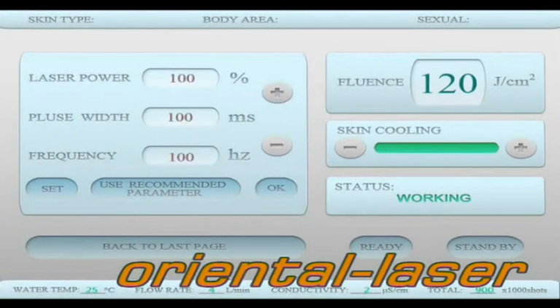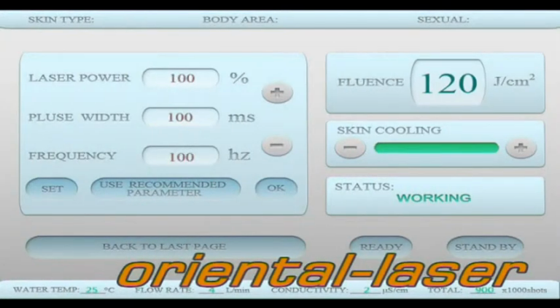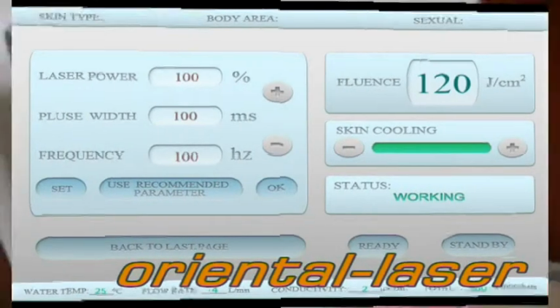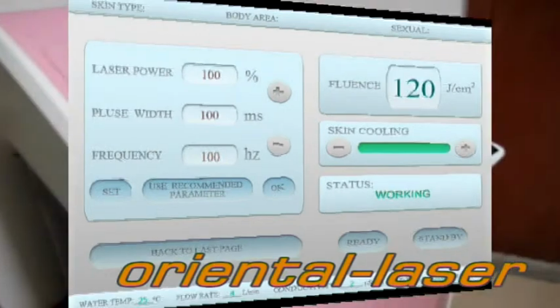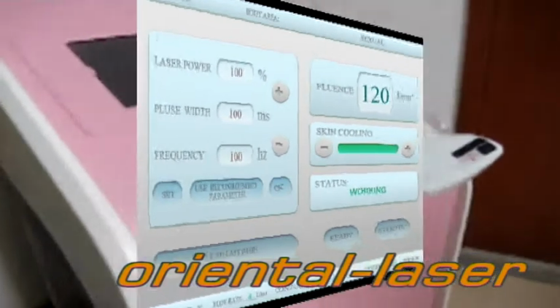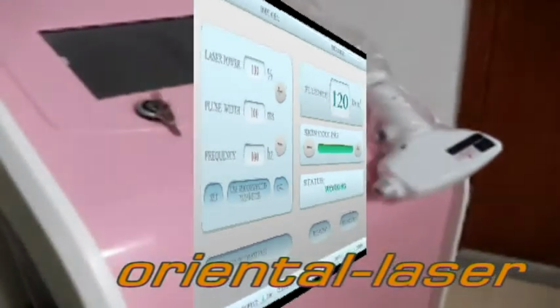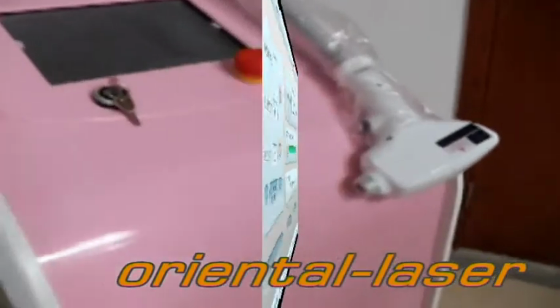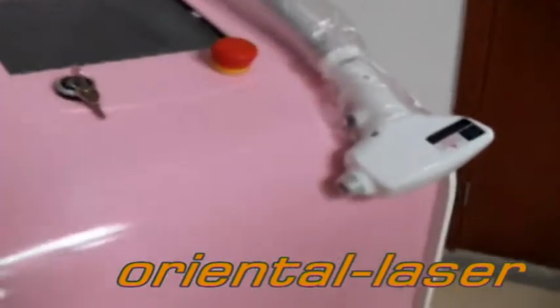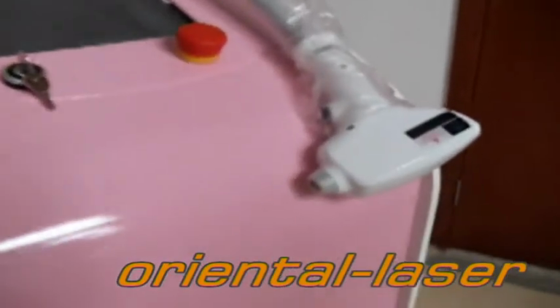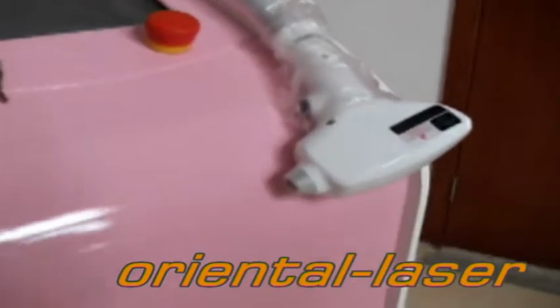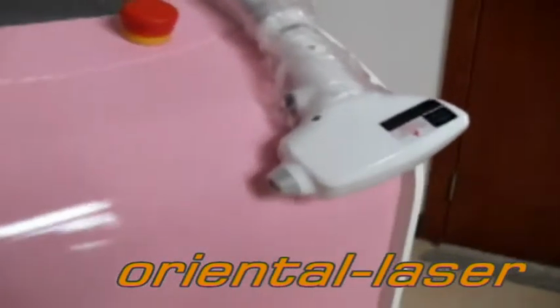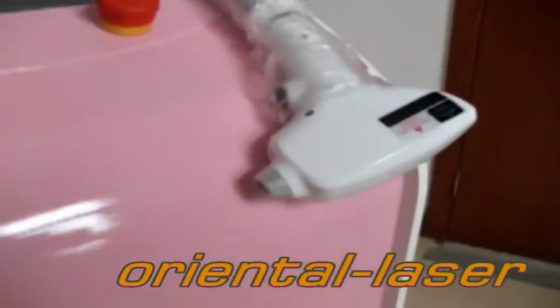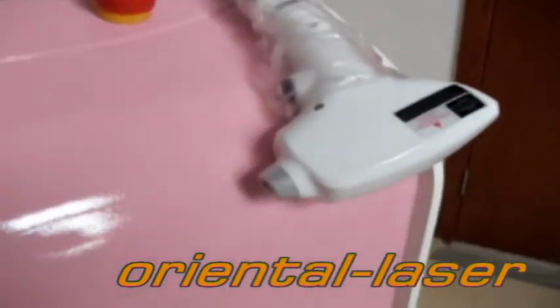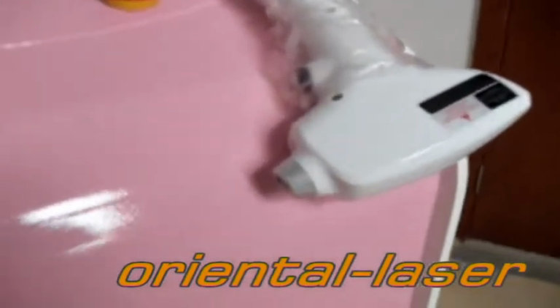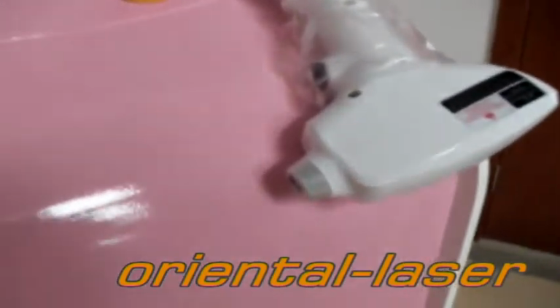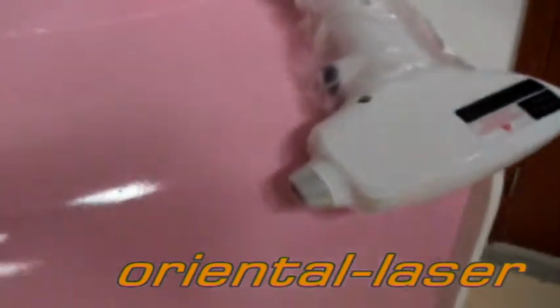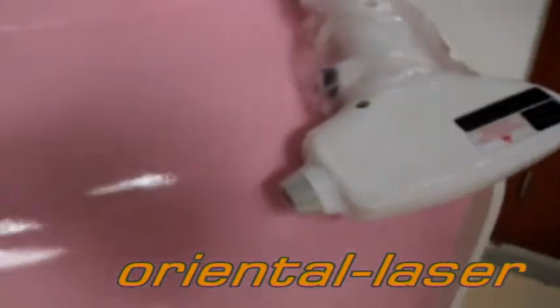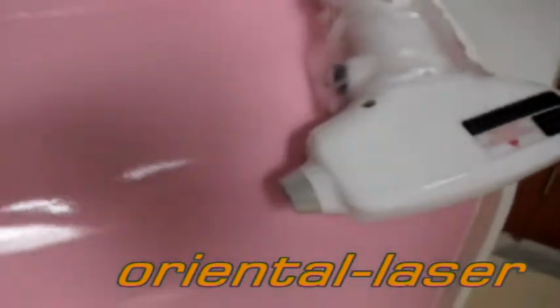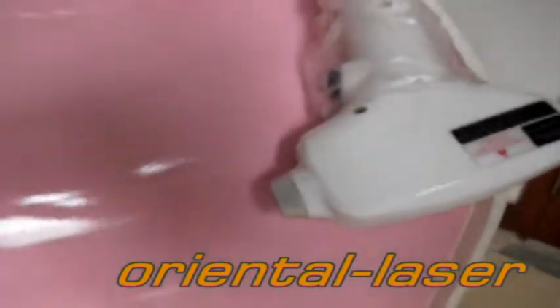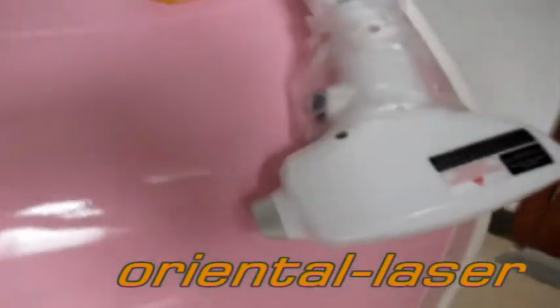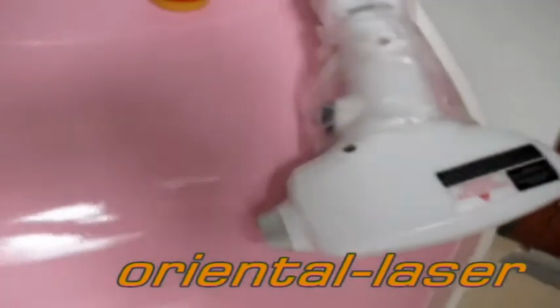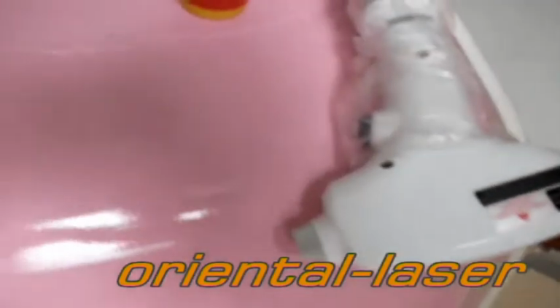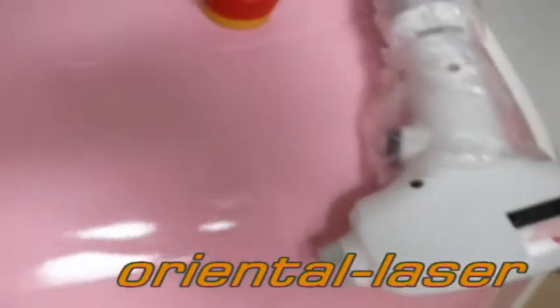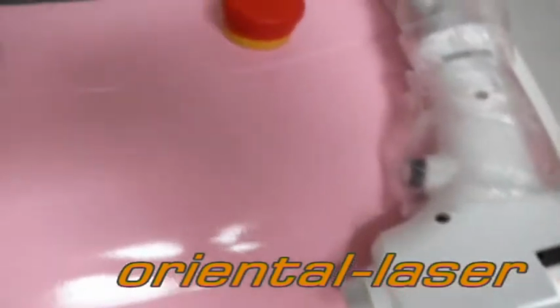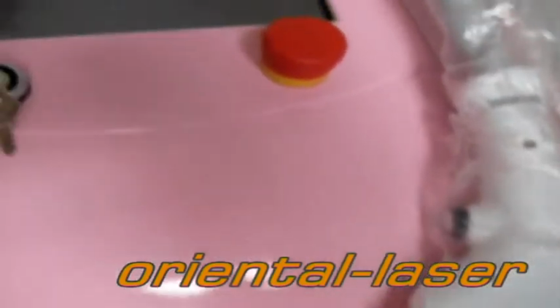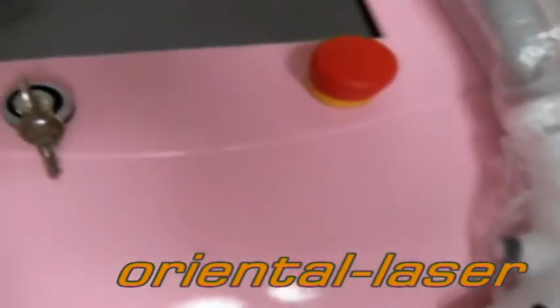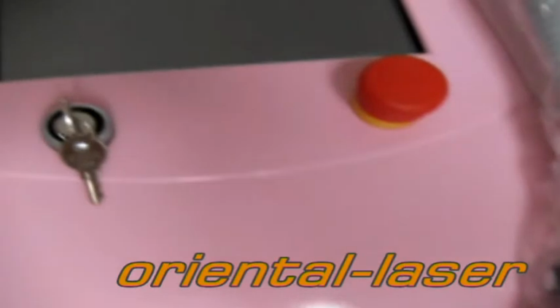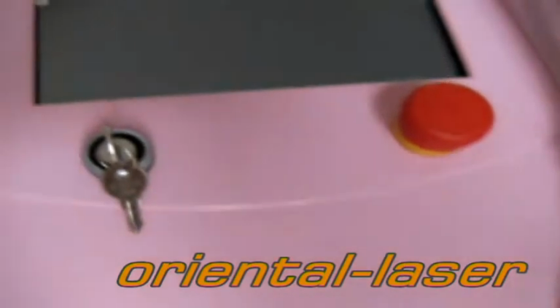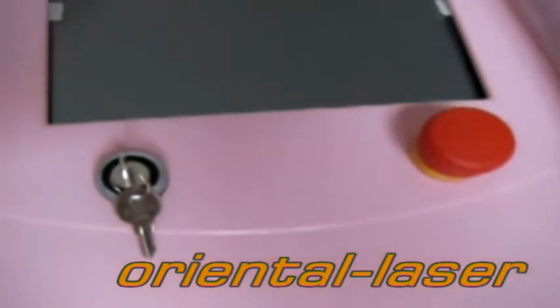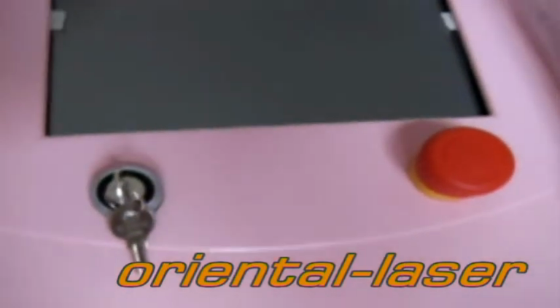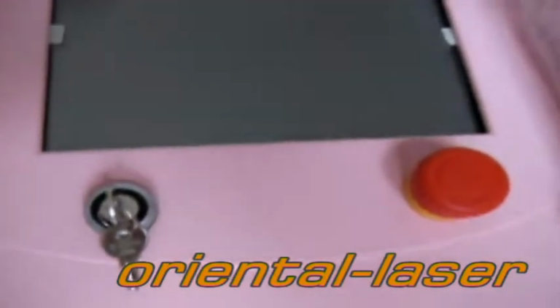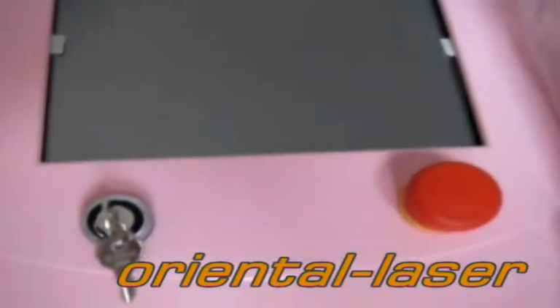On the machine, please make sure to add full purified water. Now, put on the machine with the key.